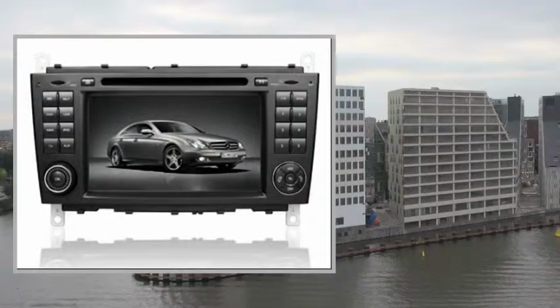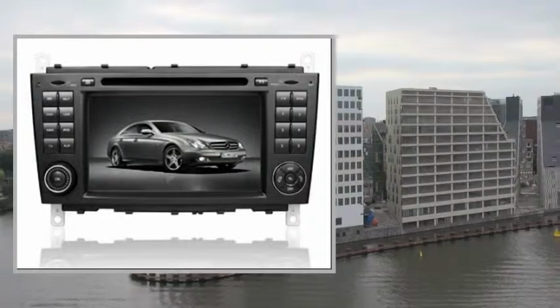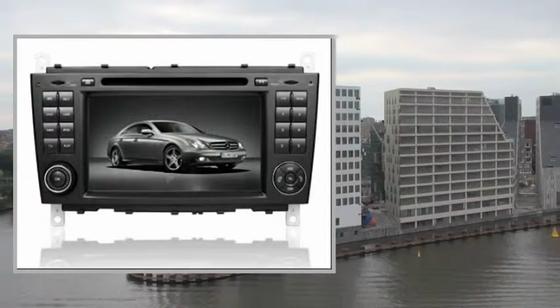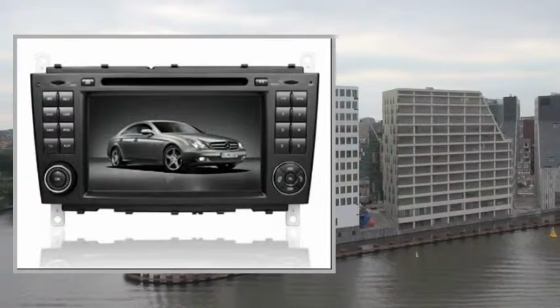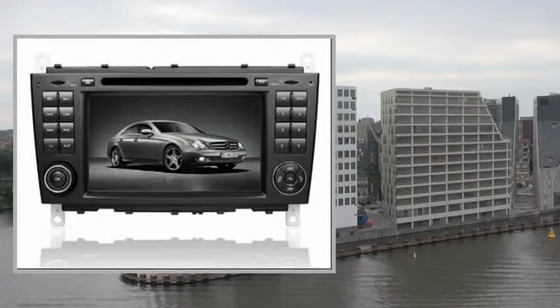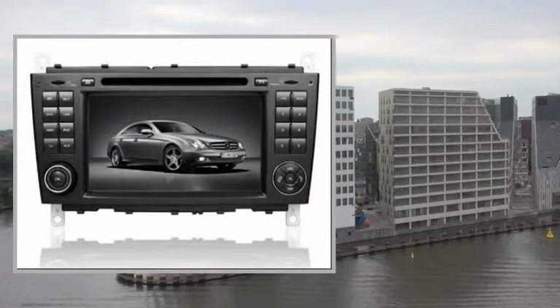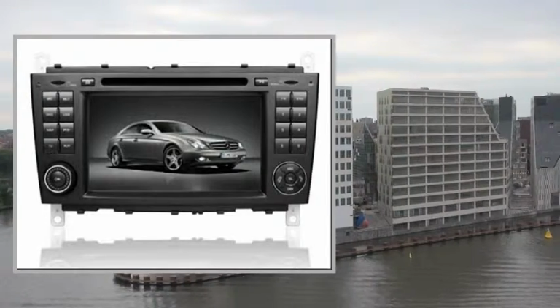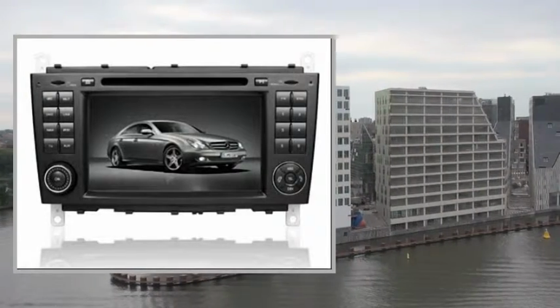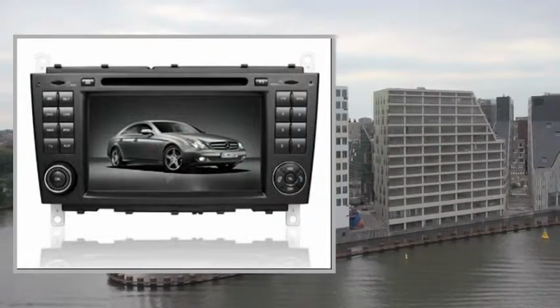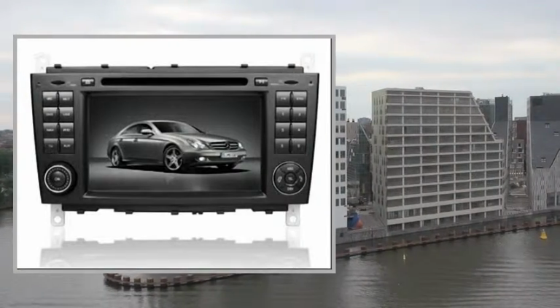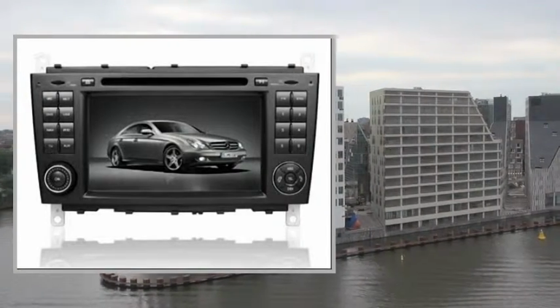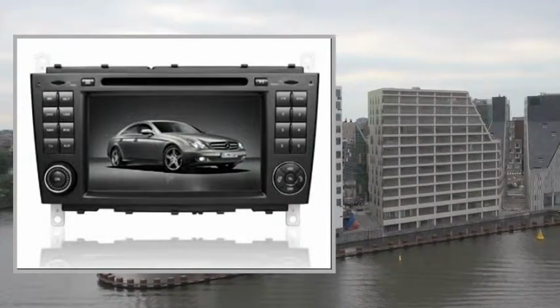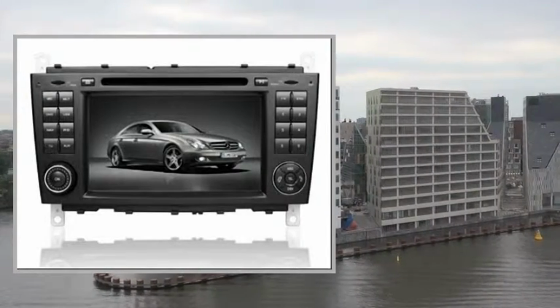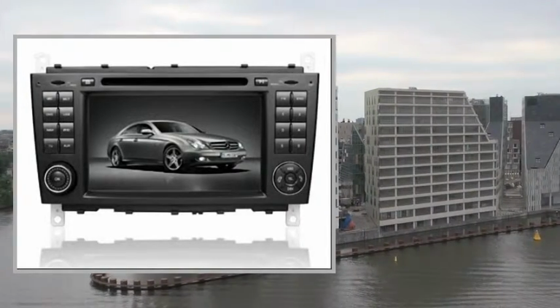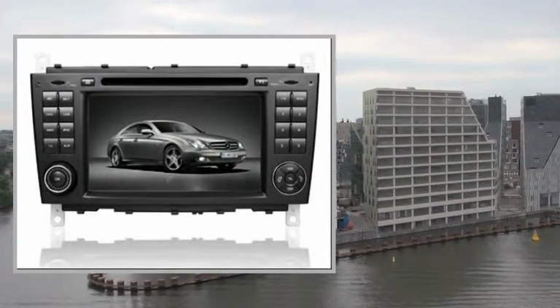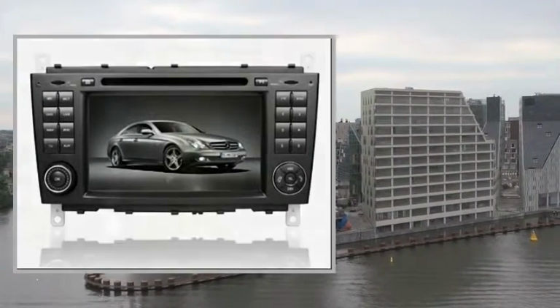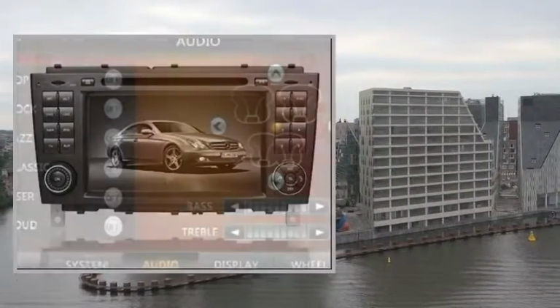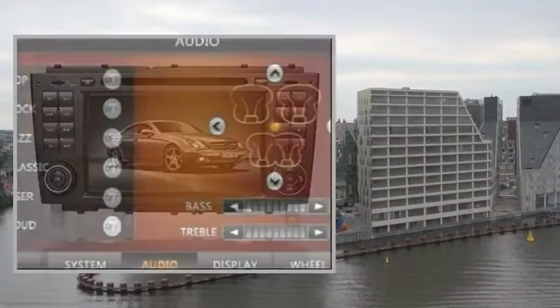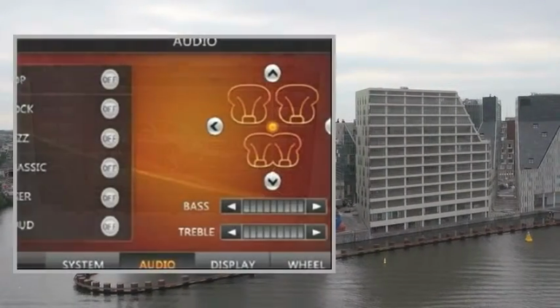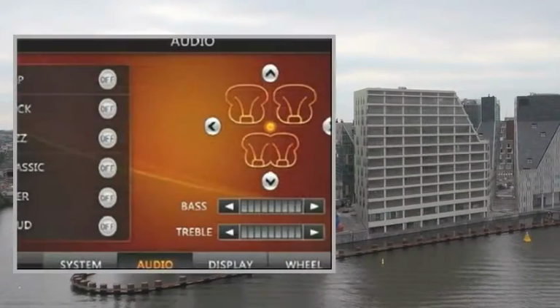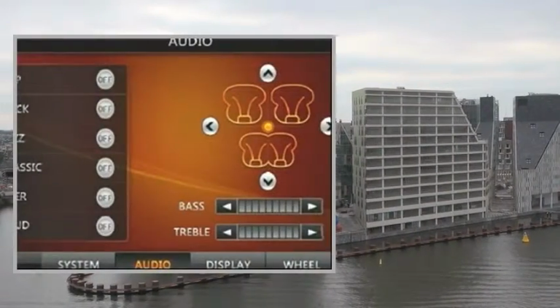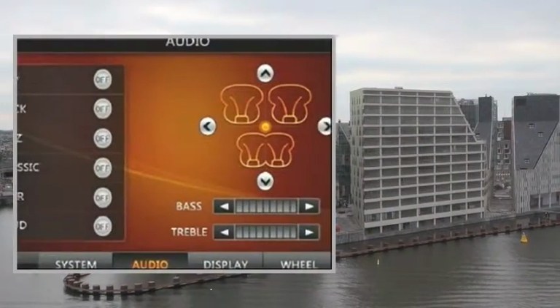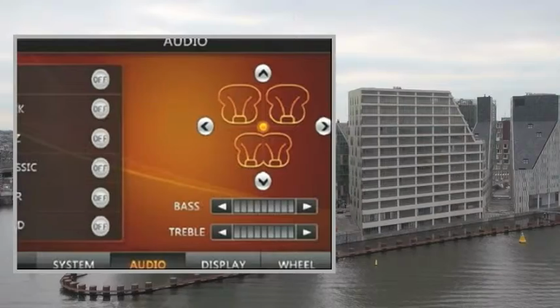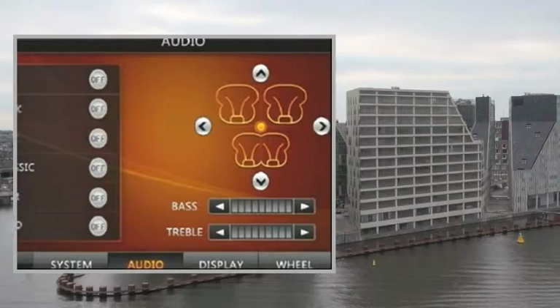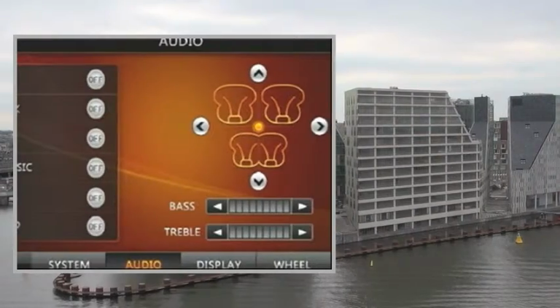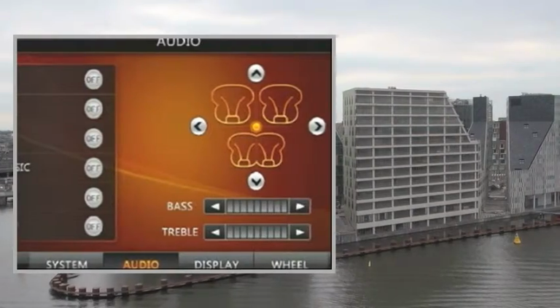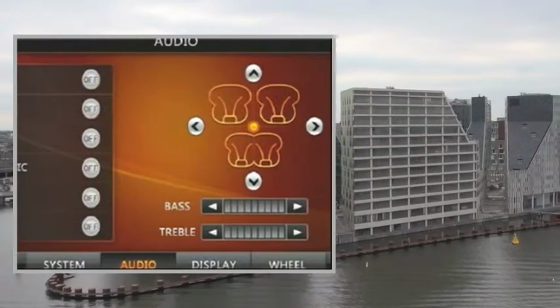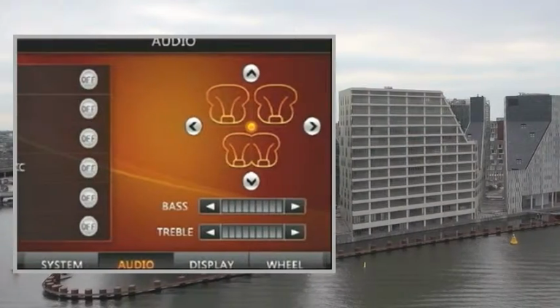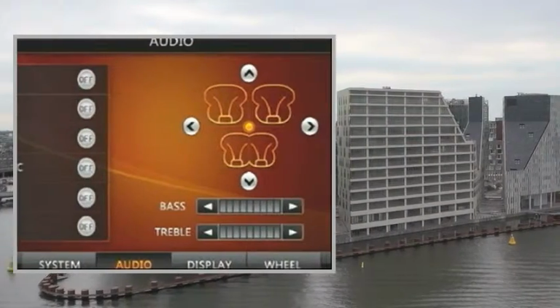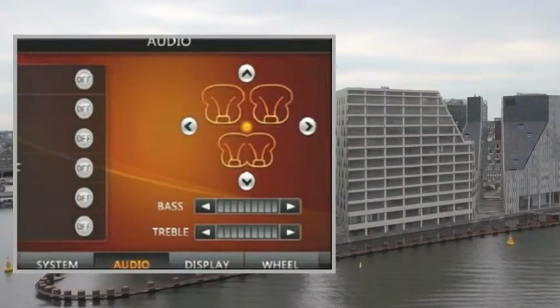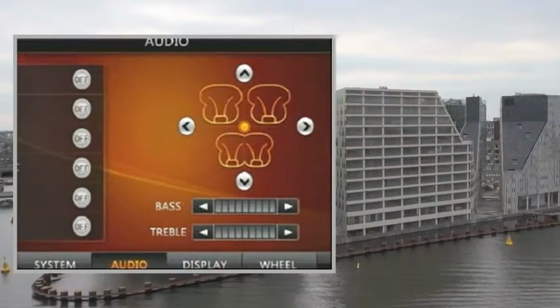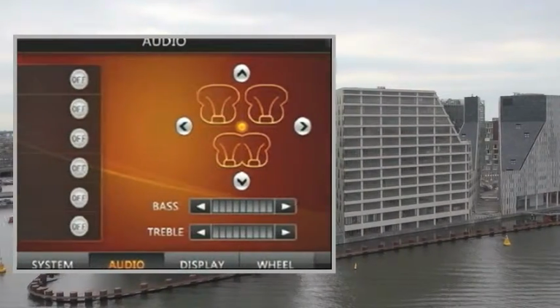Welcome to the video. This is a presentation of the product: In-Dash DVD Video Receiver, High Quality Car.